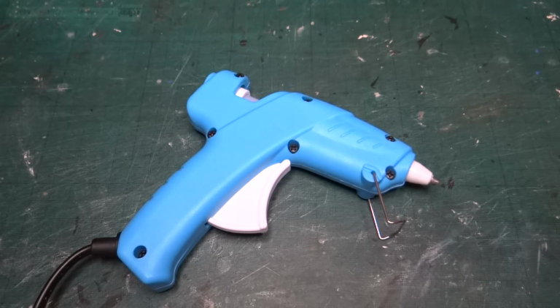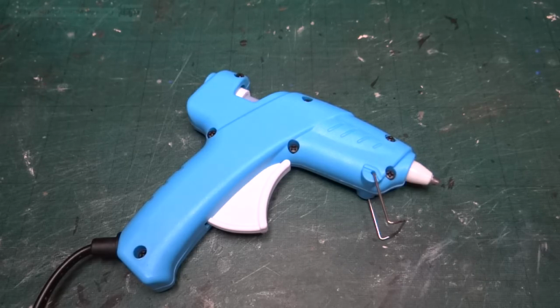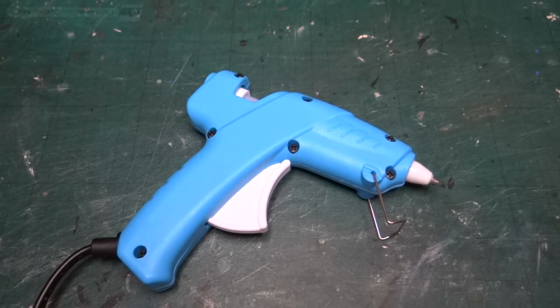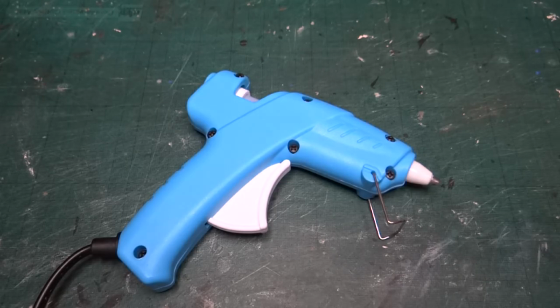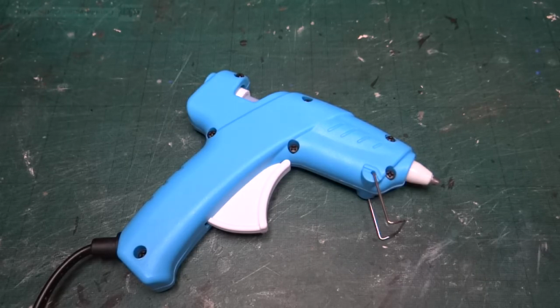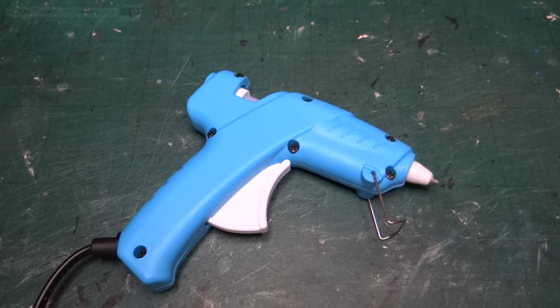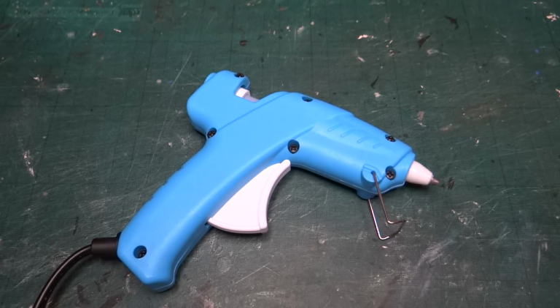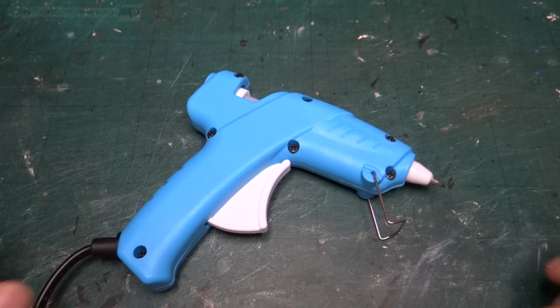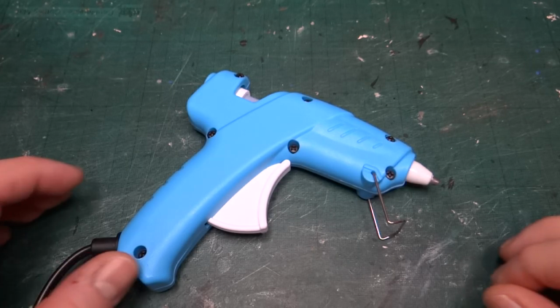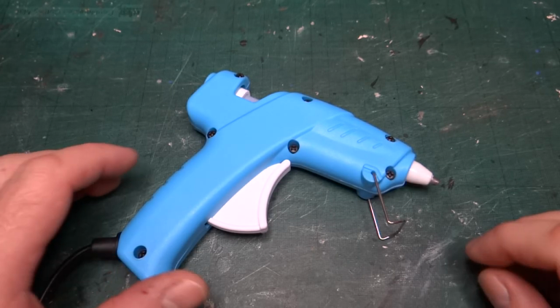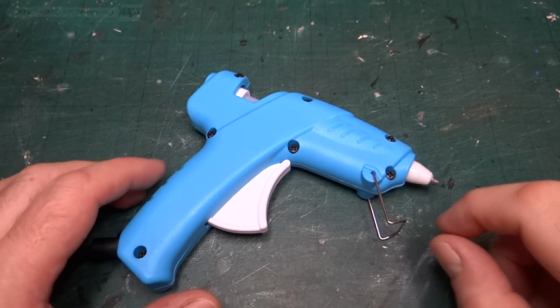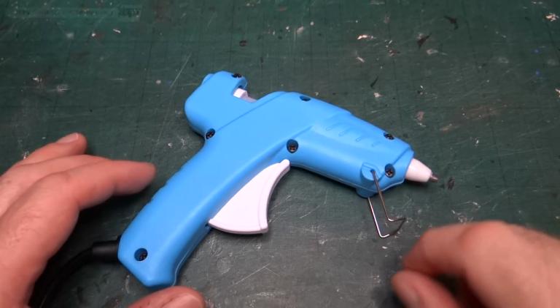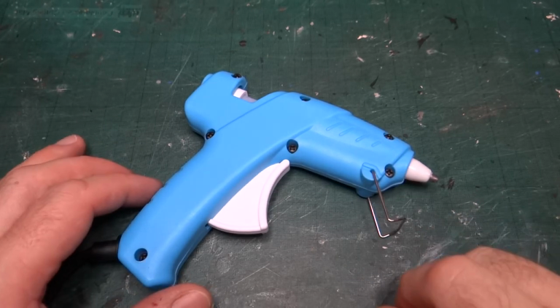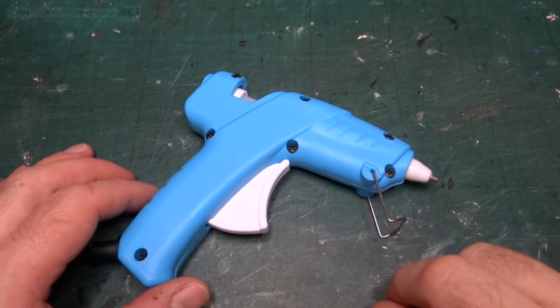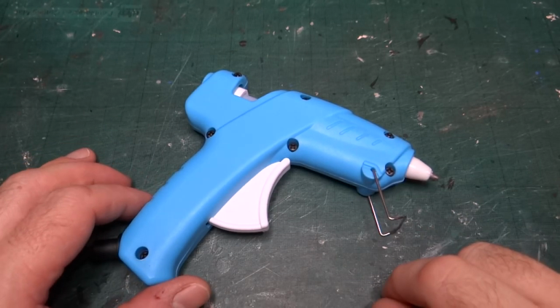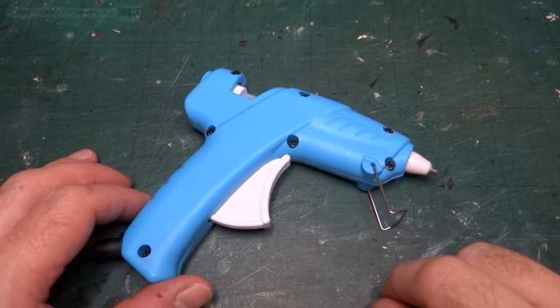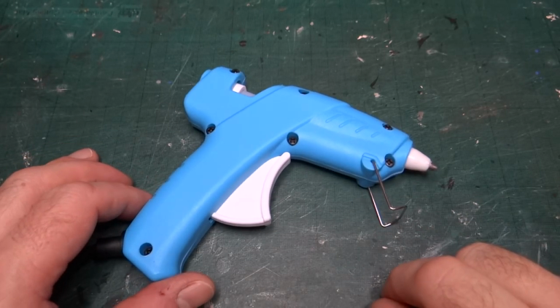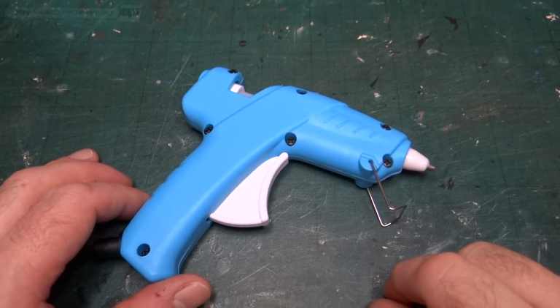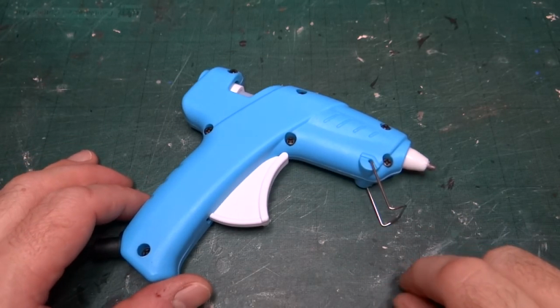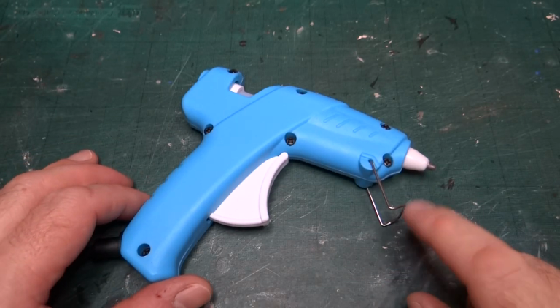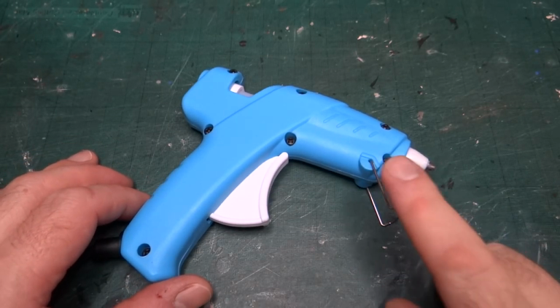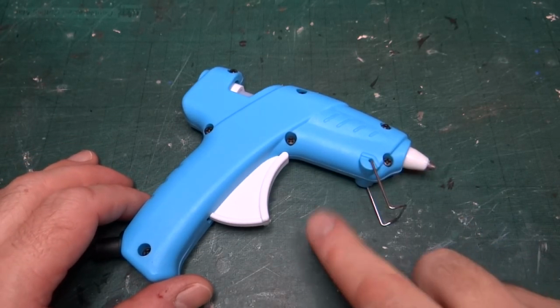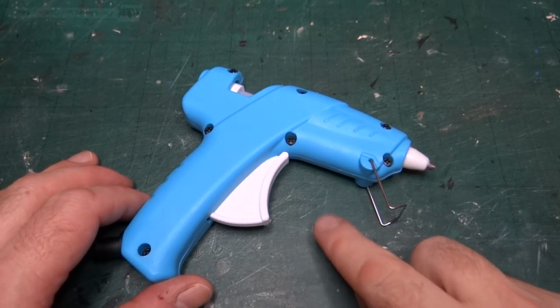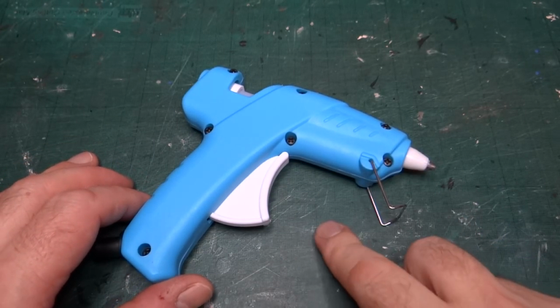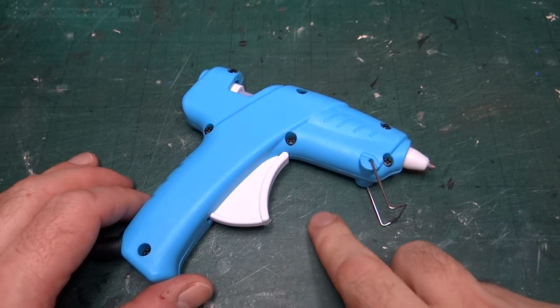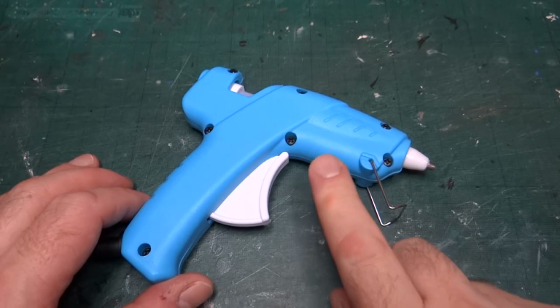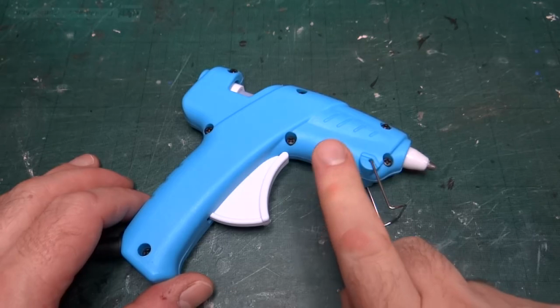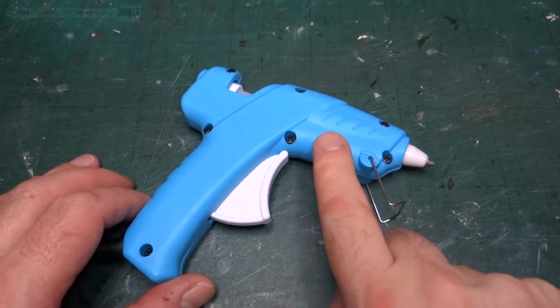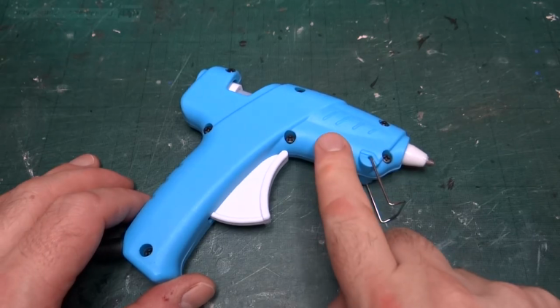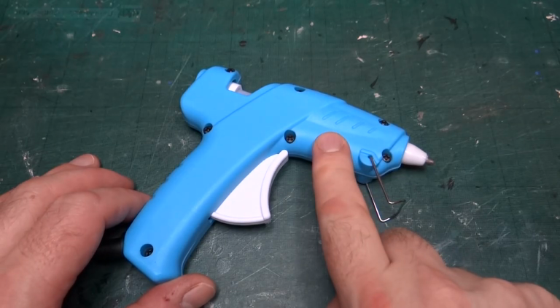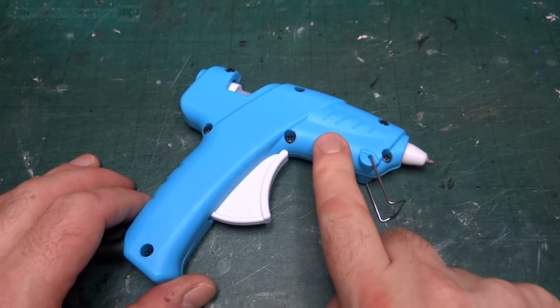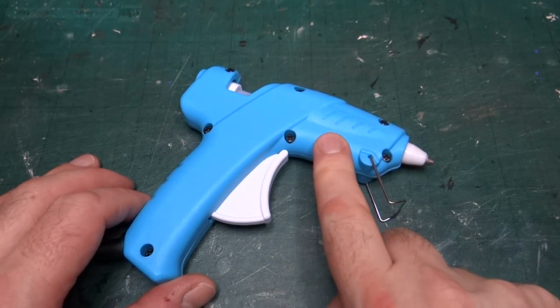Hello and welcome back to the channel. Today we're looking at another new tool — obviously, it's a glue gun.